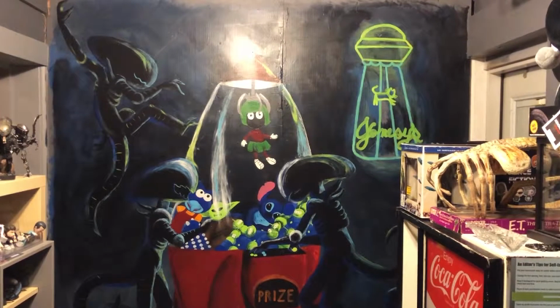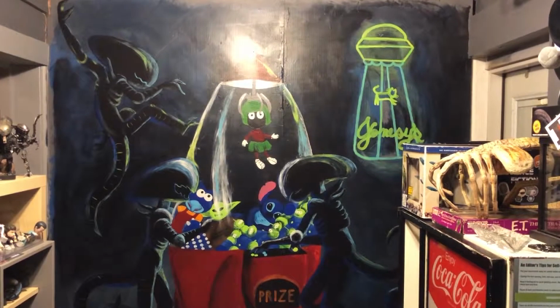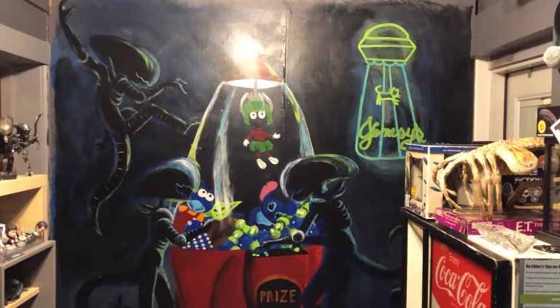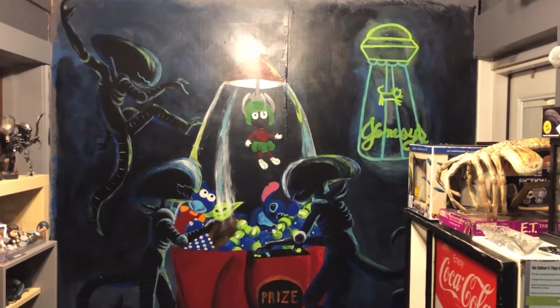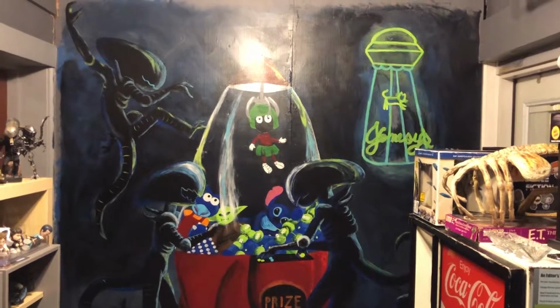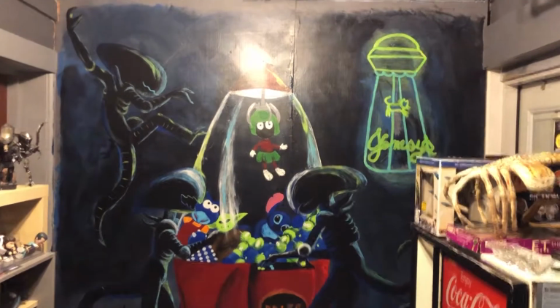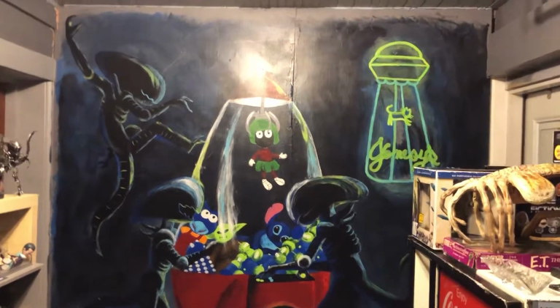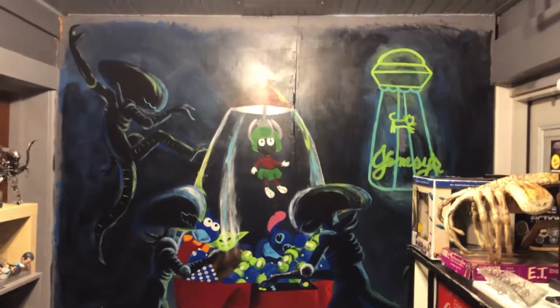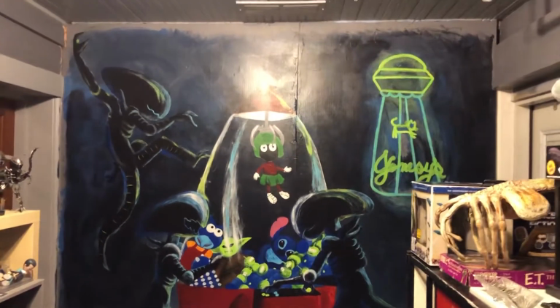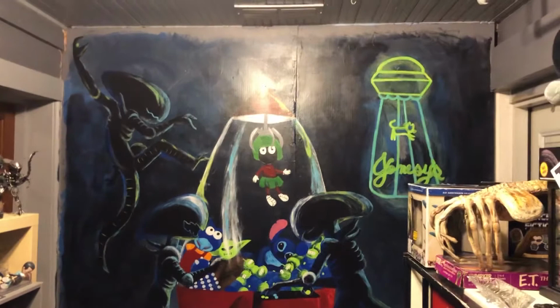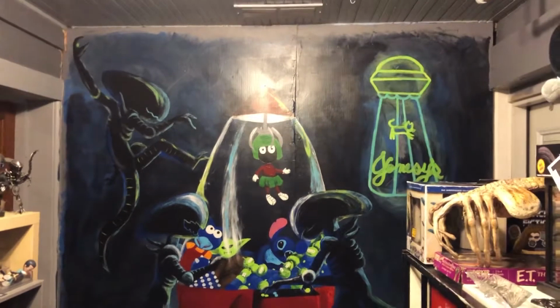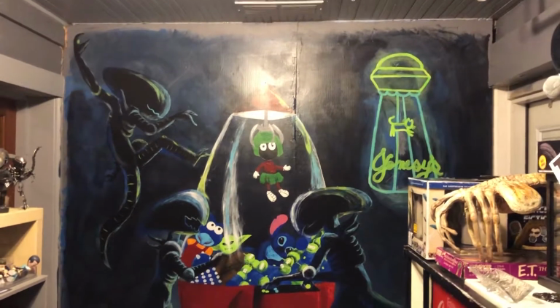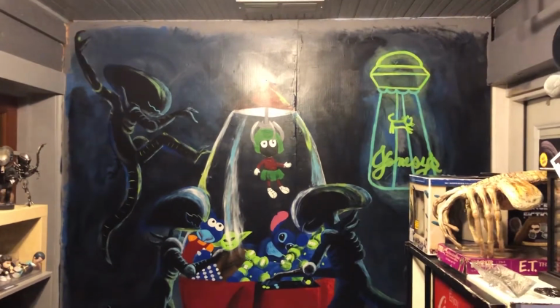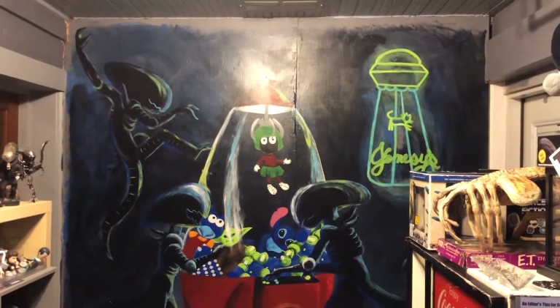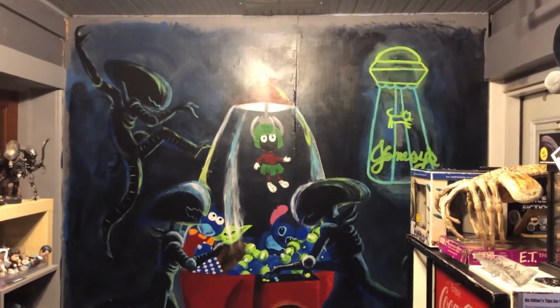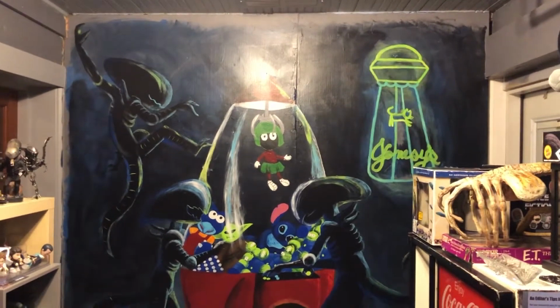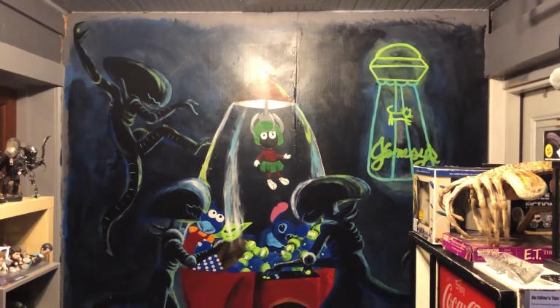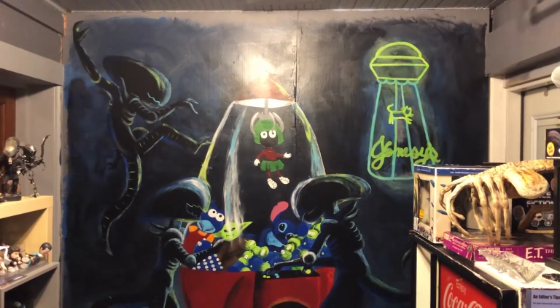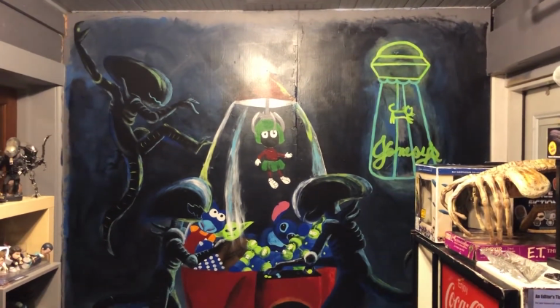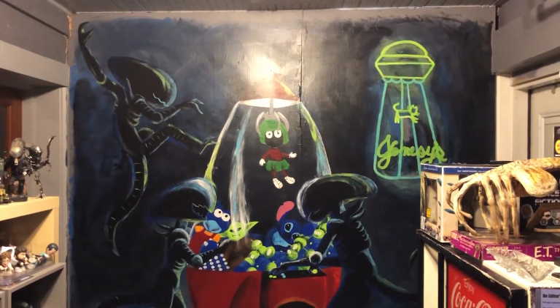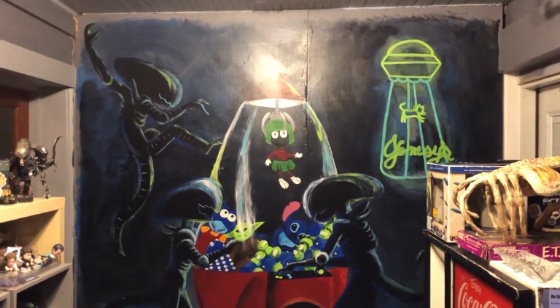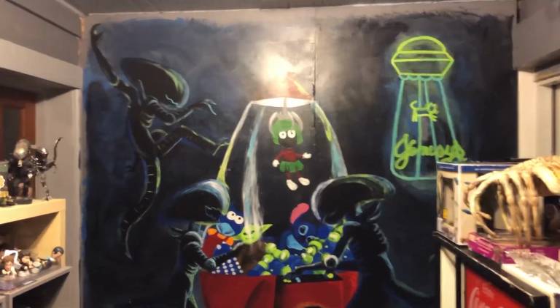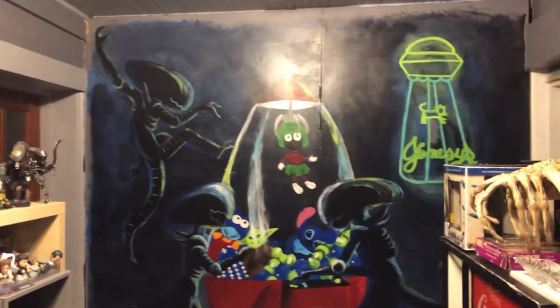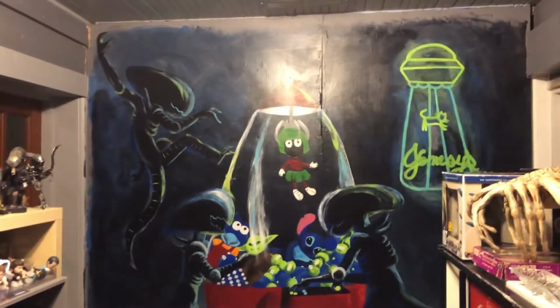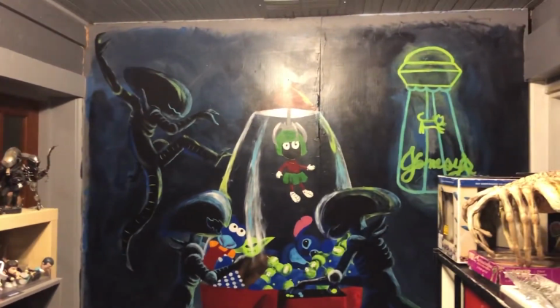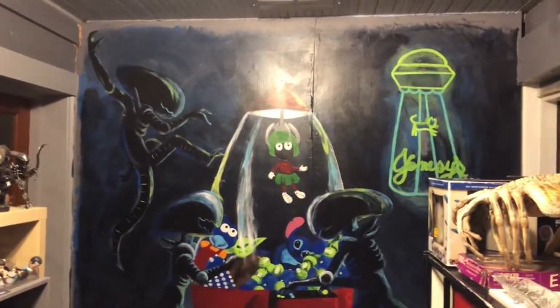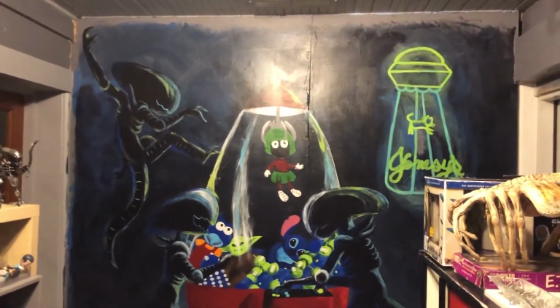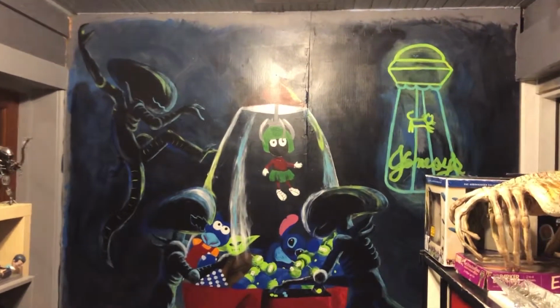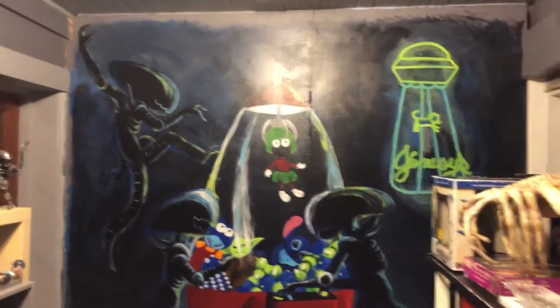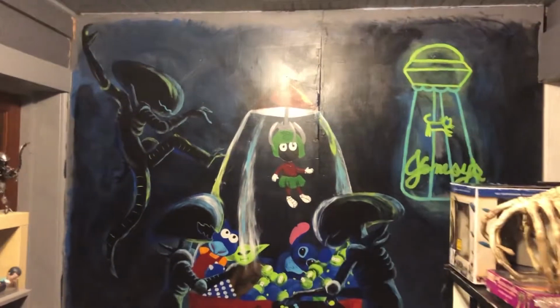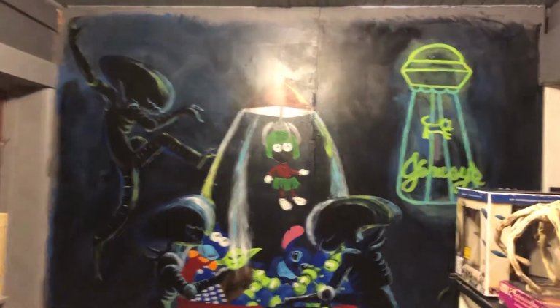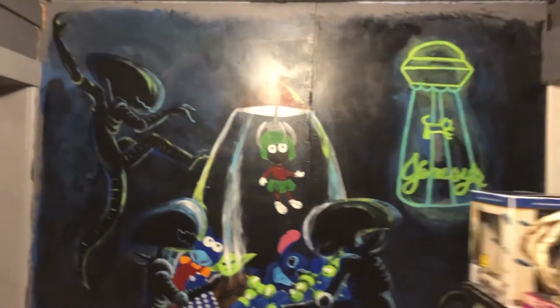Mark of Horror here, and this is my alien office. All aliens, all the time.